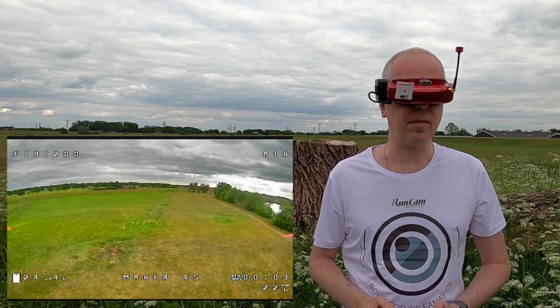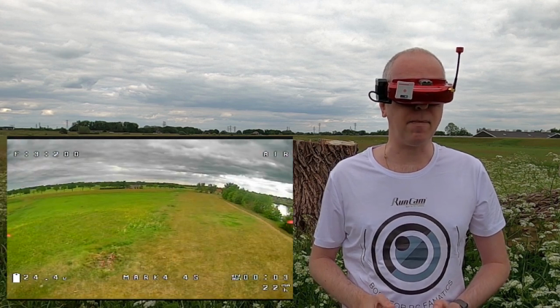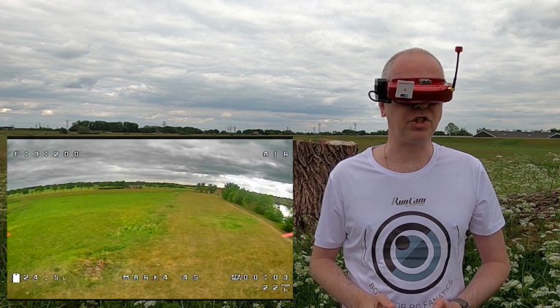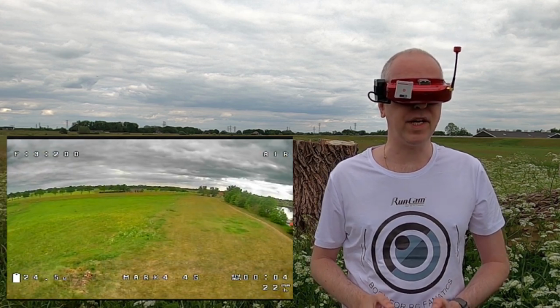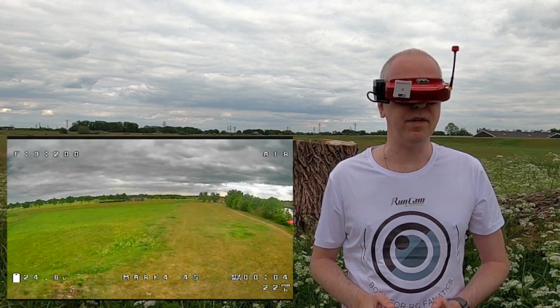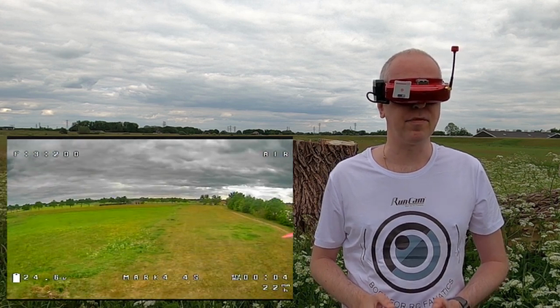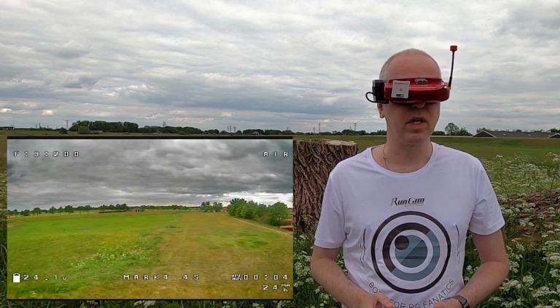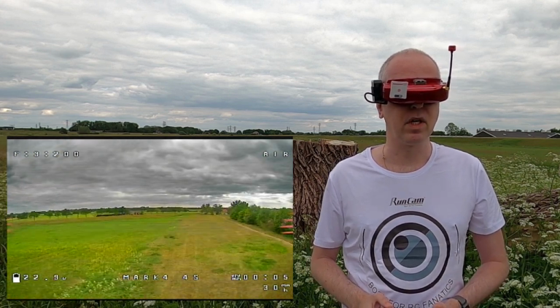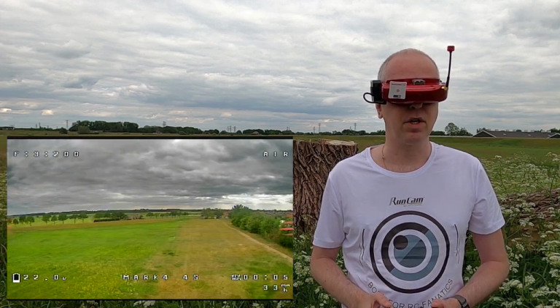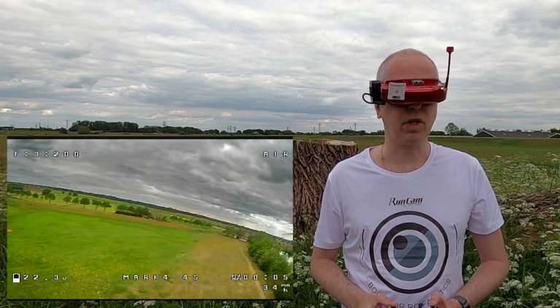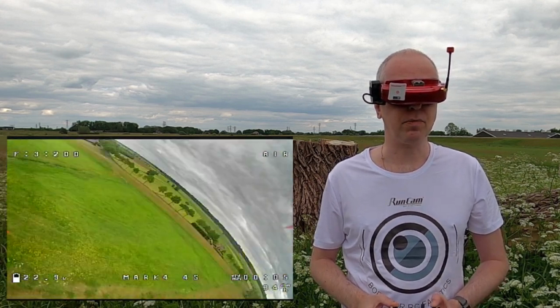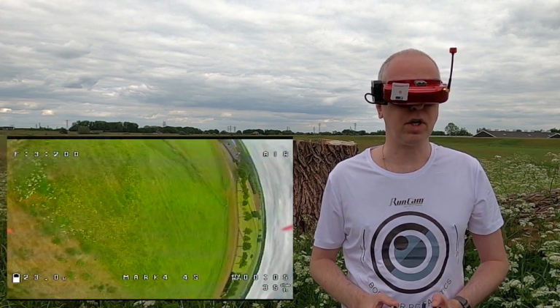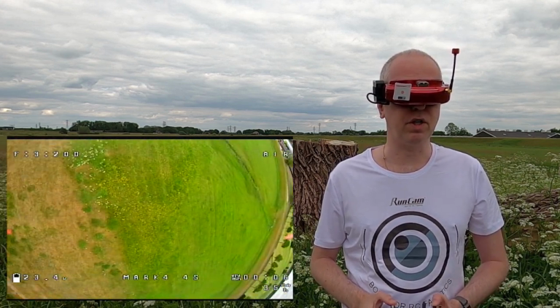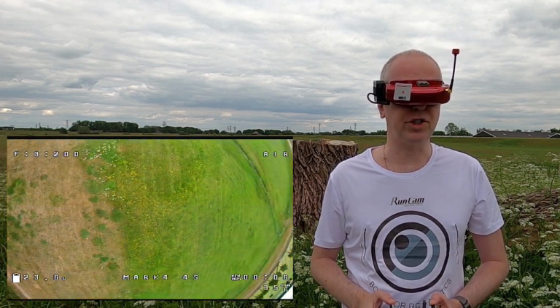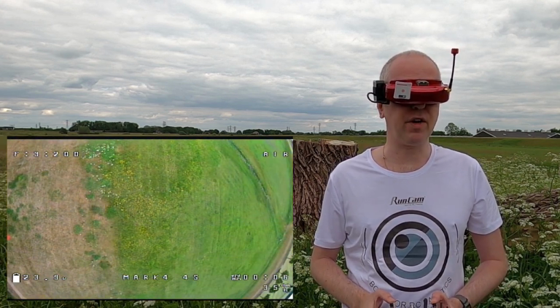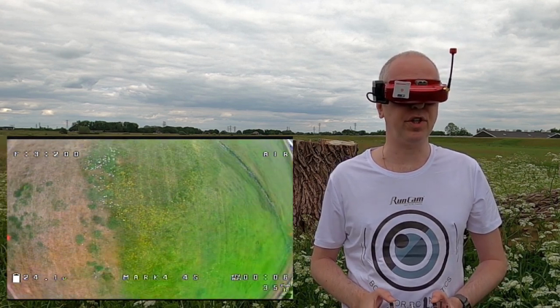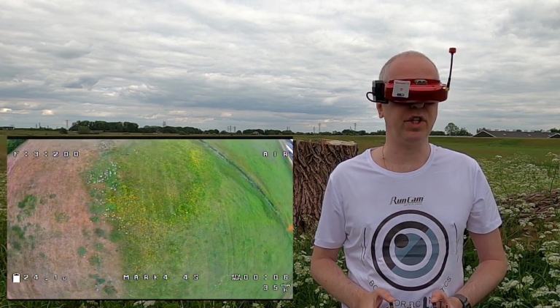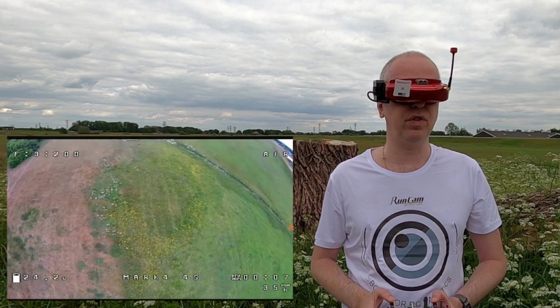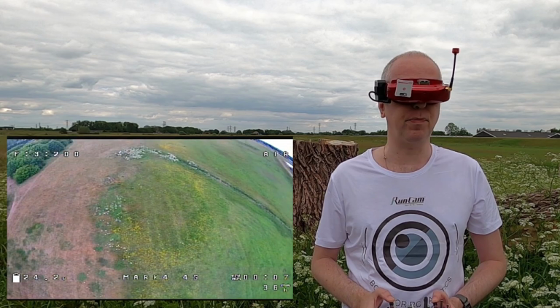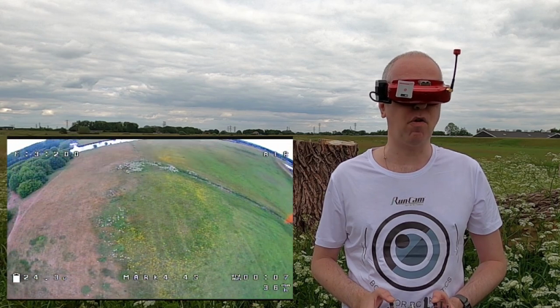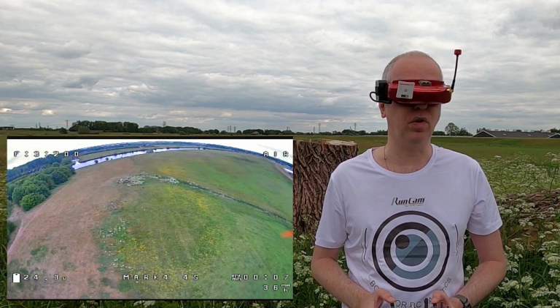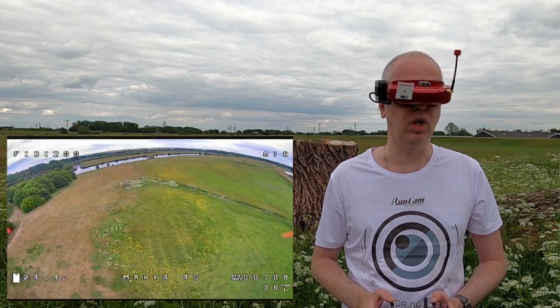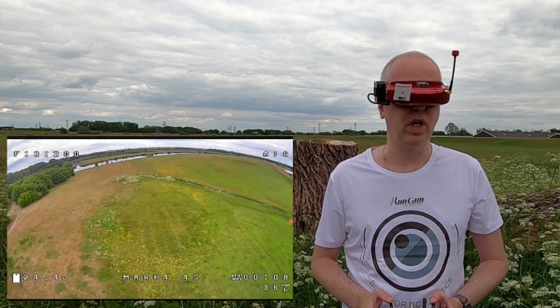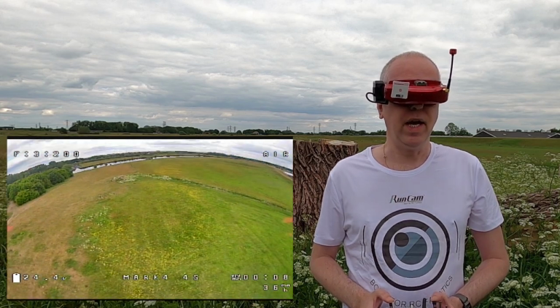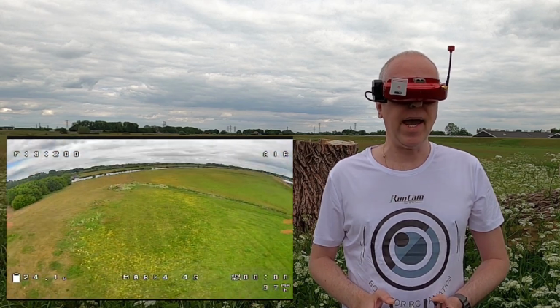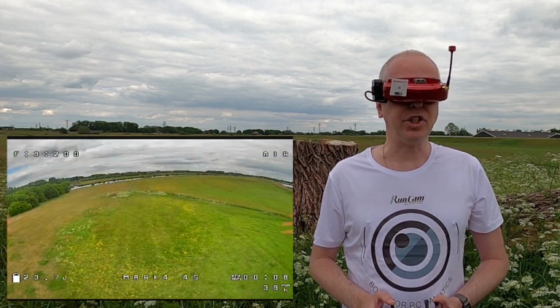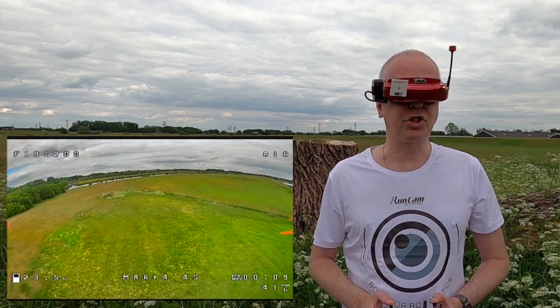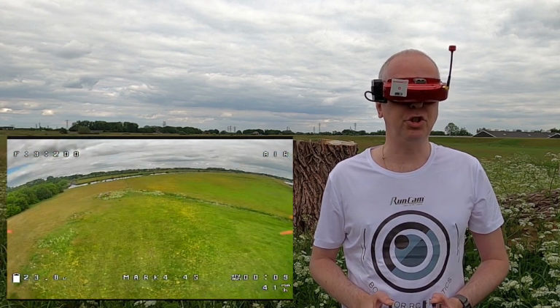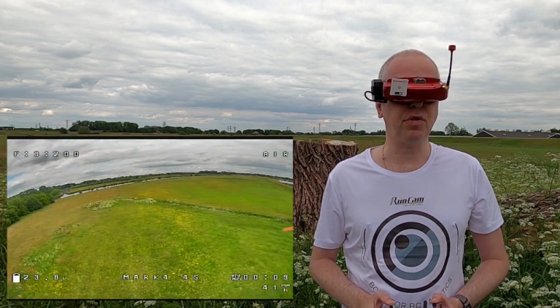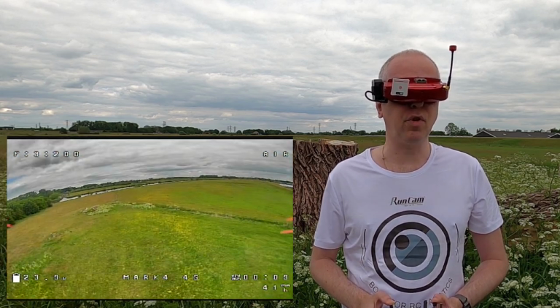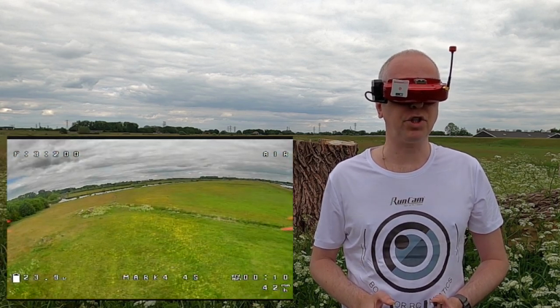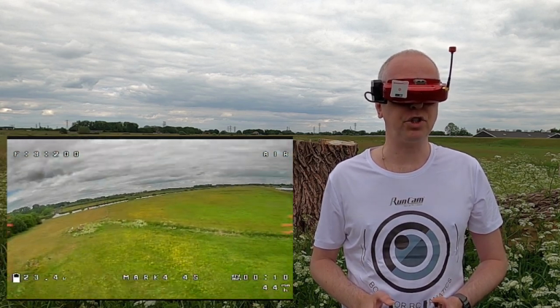I must say the quadcopter definitely feels powerful, as it should of course. It's 2020 and we are flying 6S.